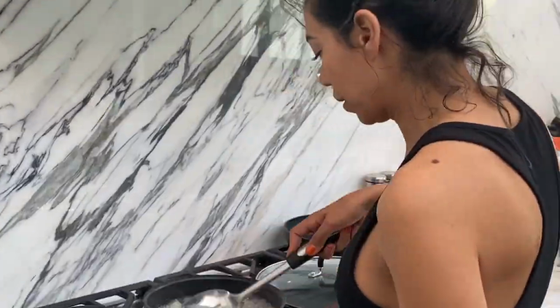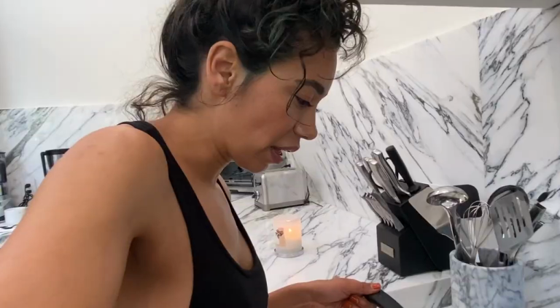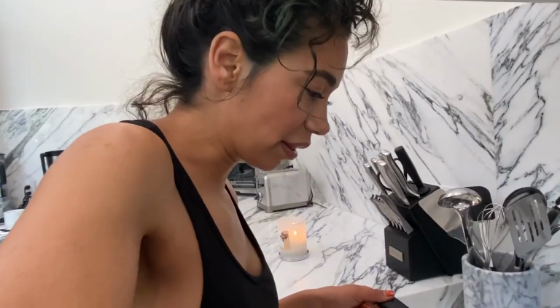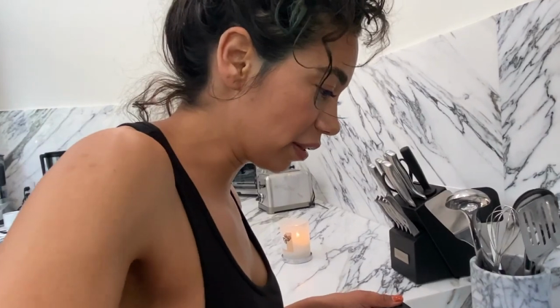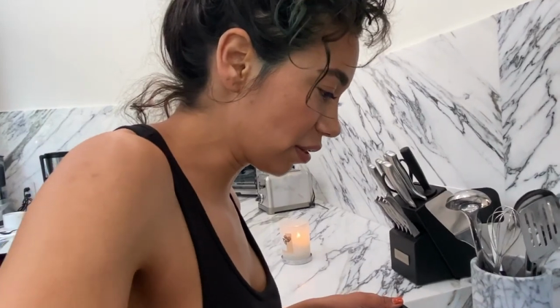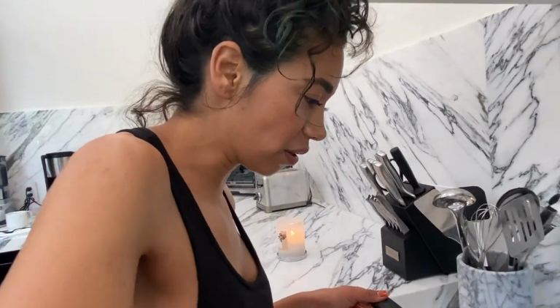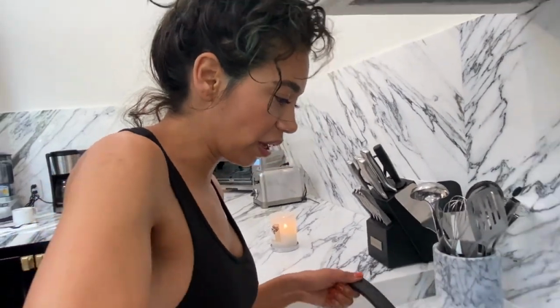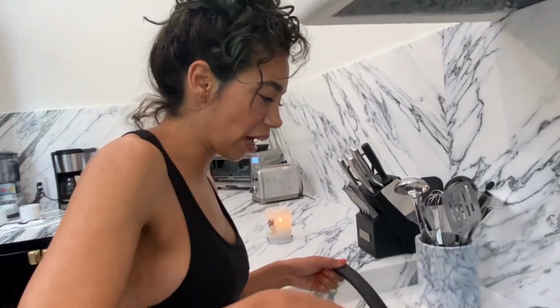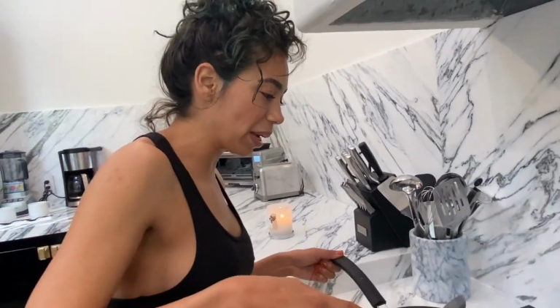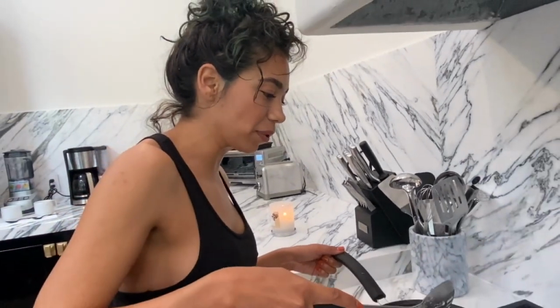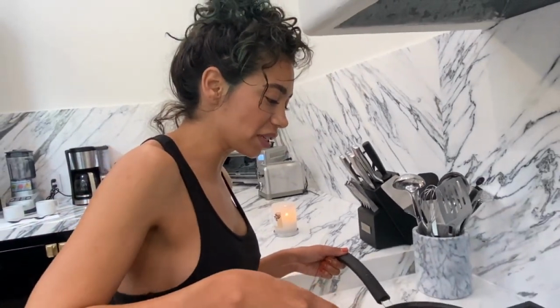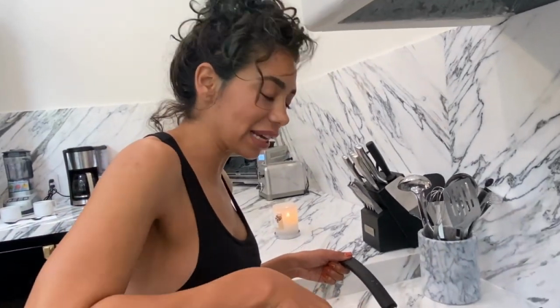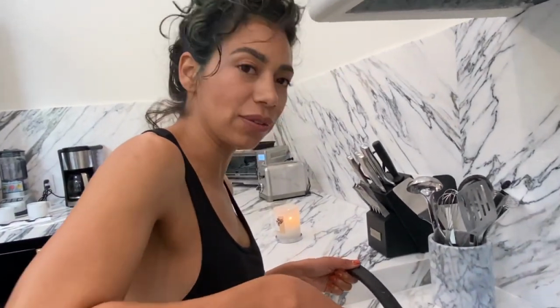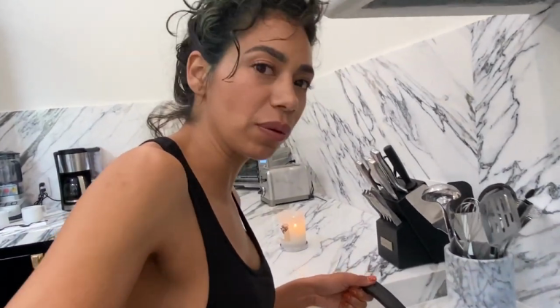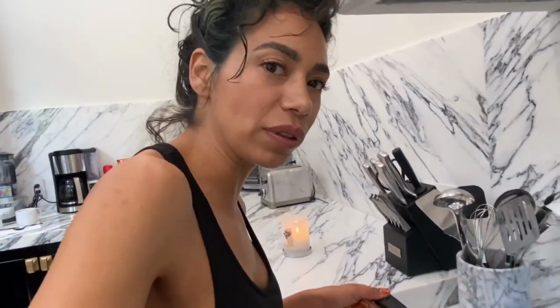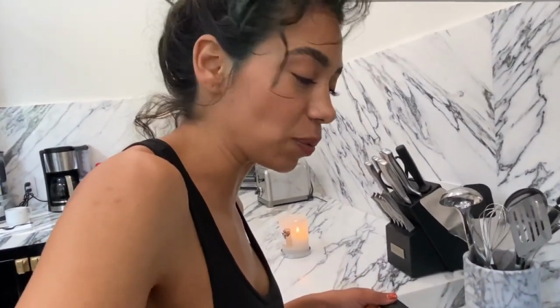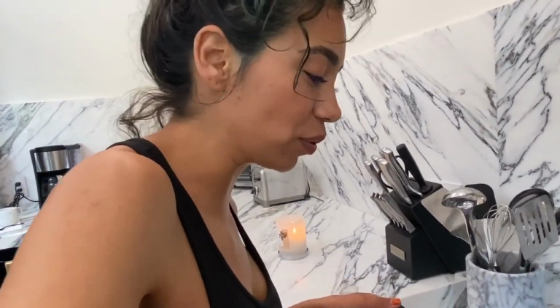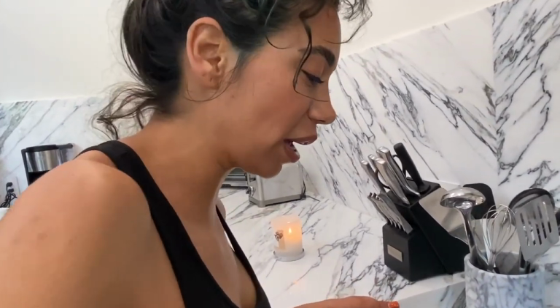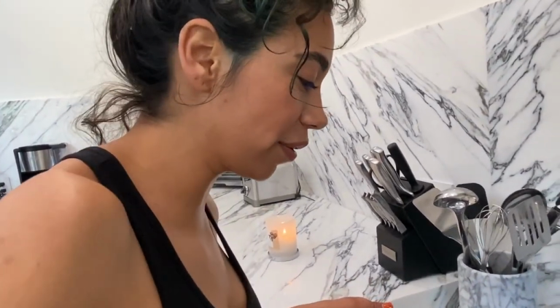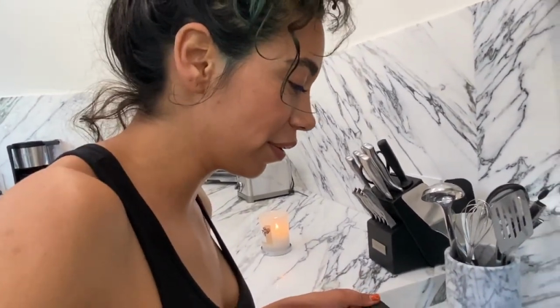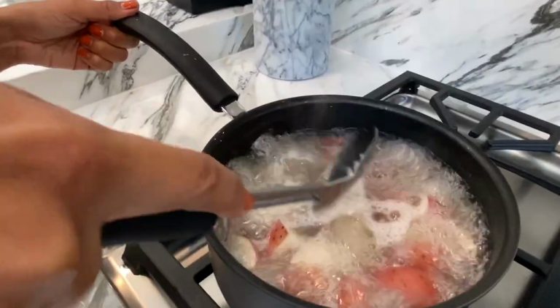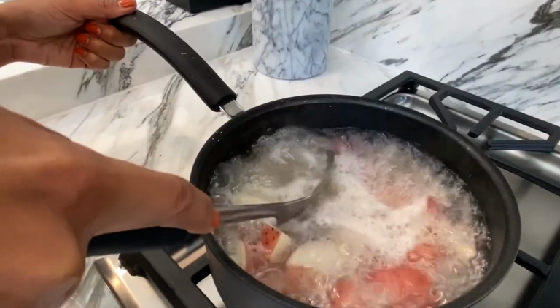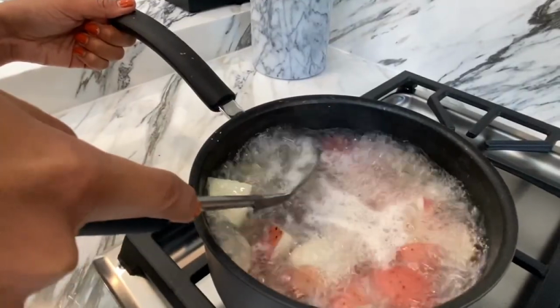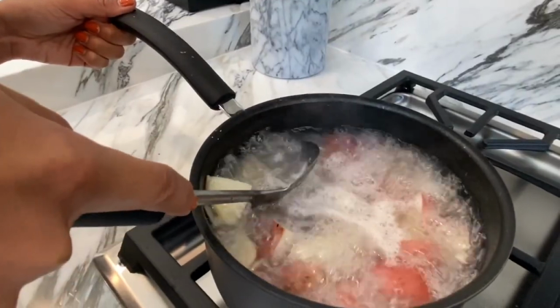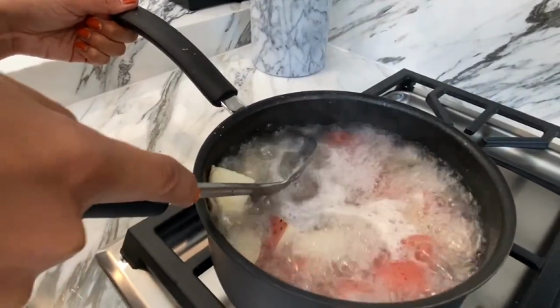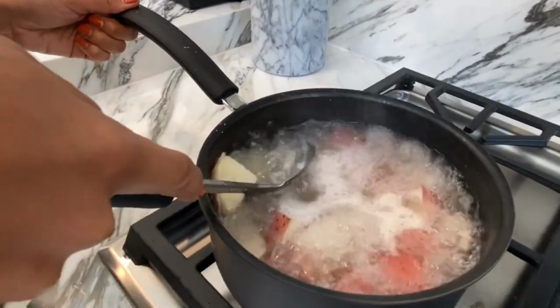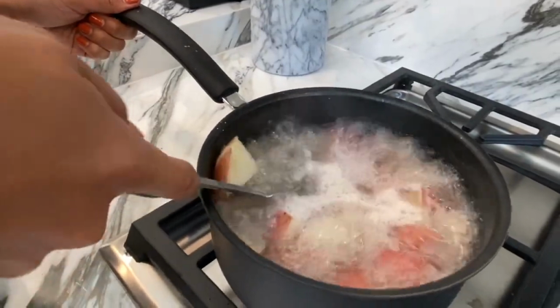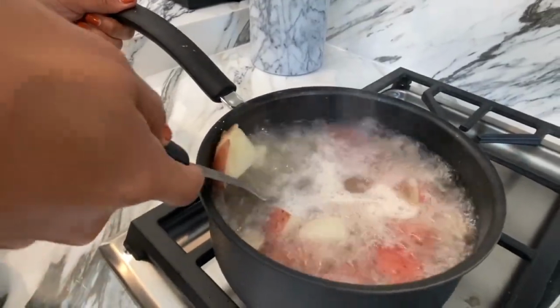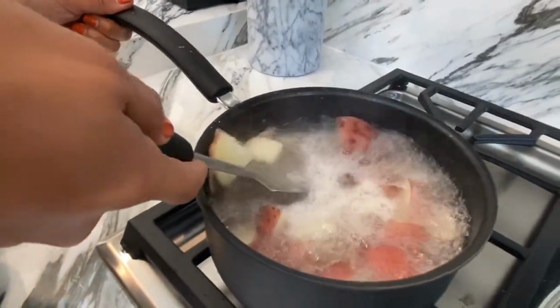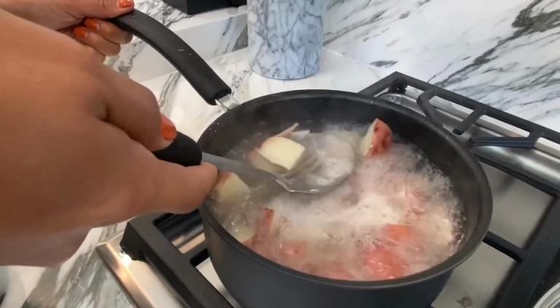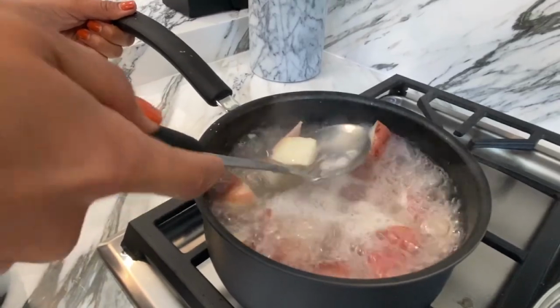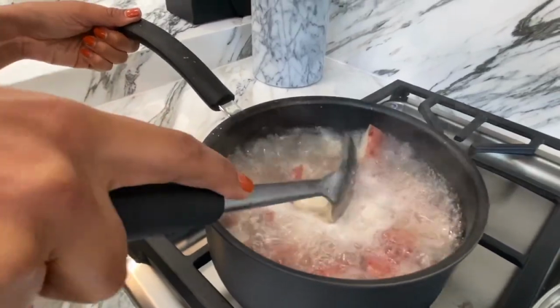I think these are ready — I'm able to slice through them with a spoon now. I think these potatoes are ready to transfer.